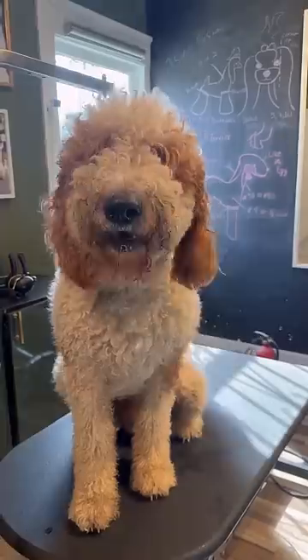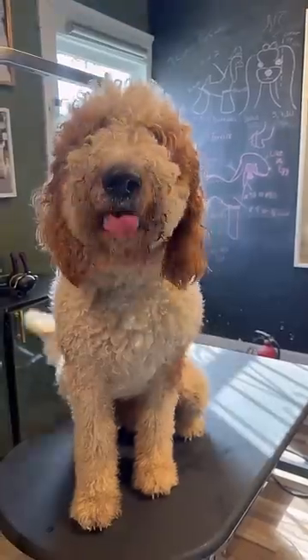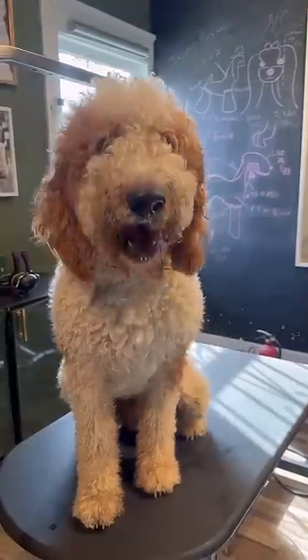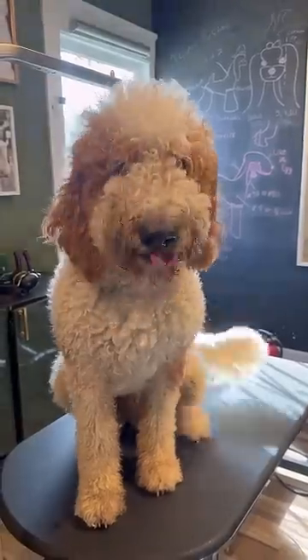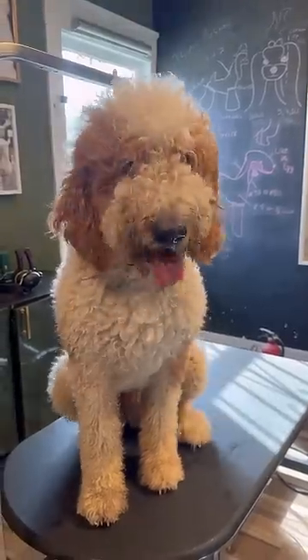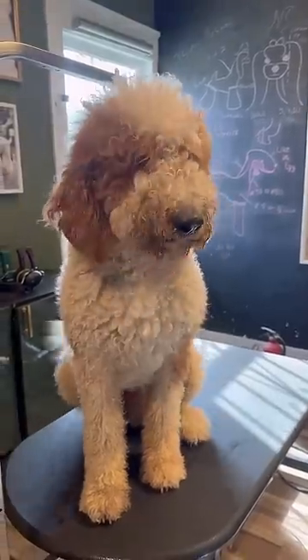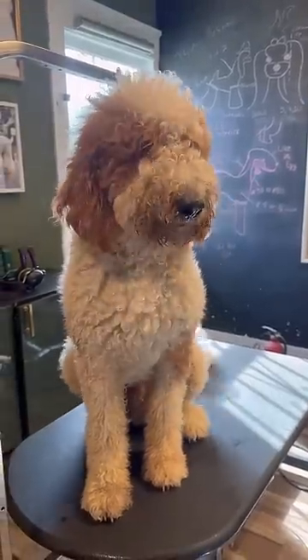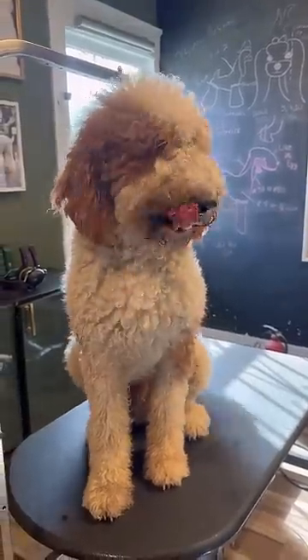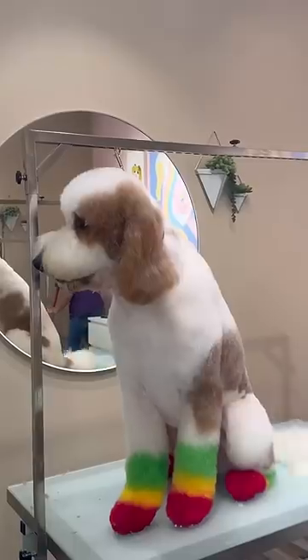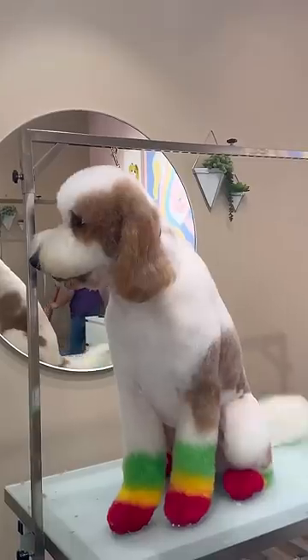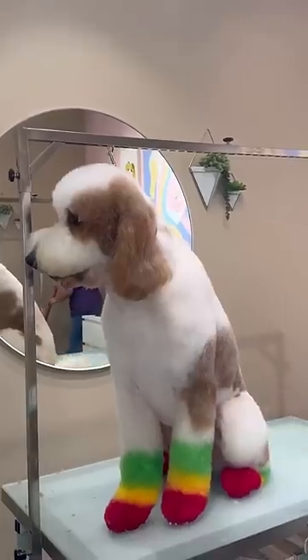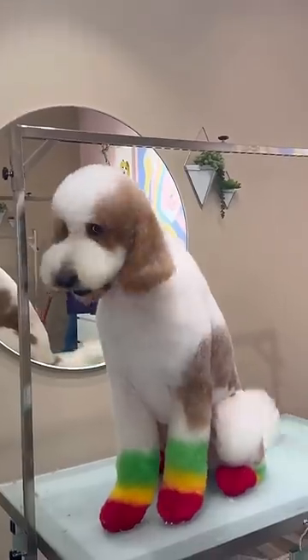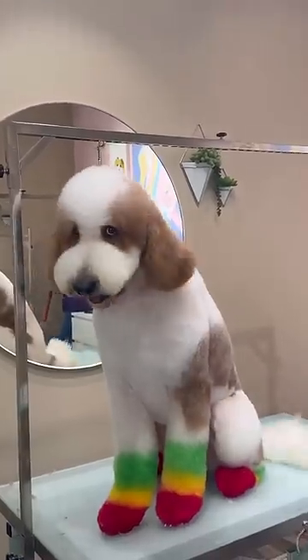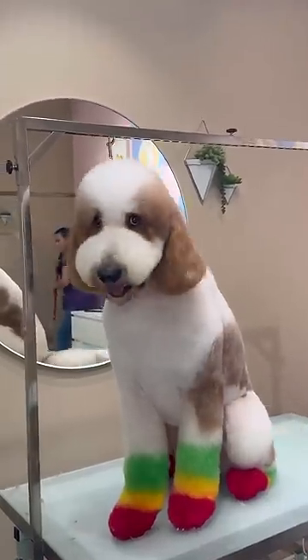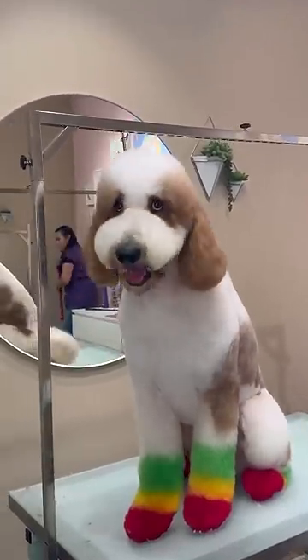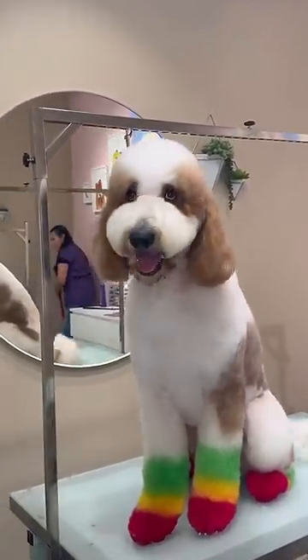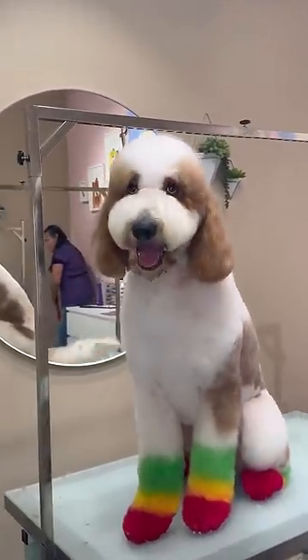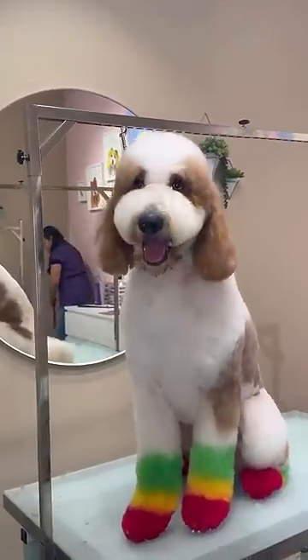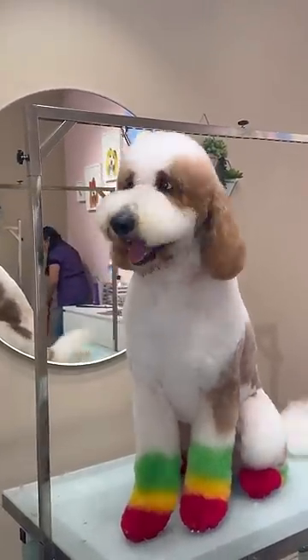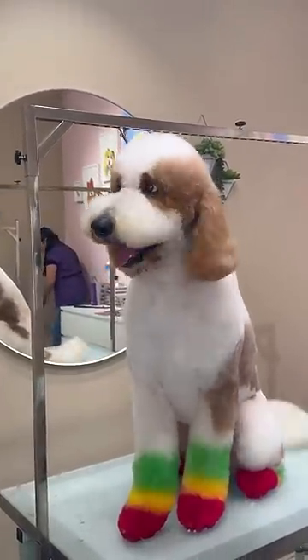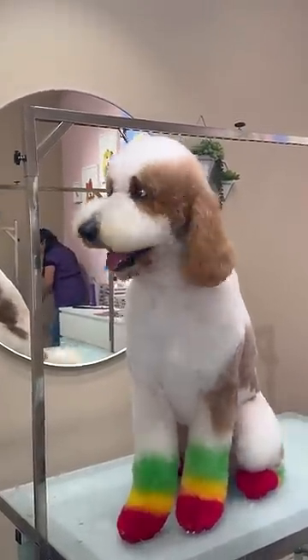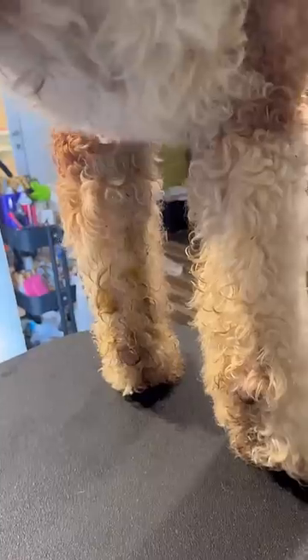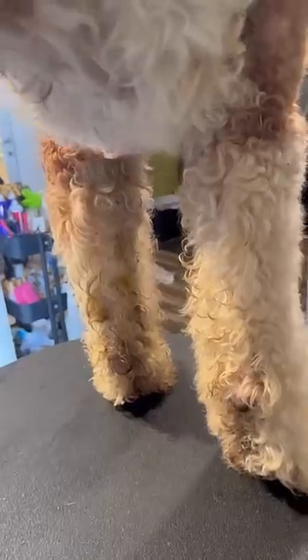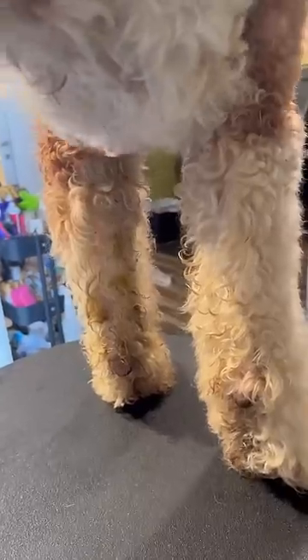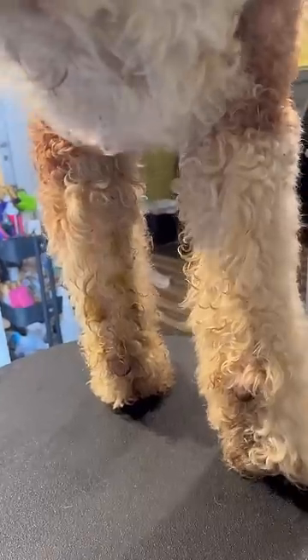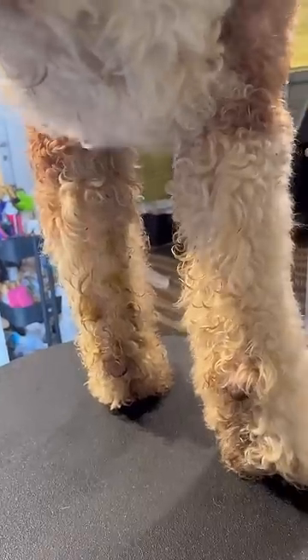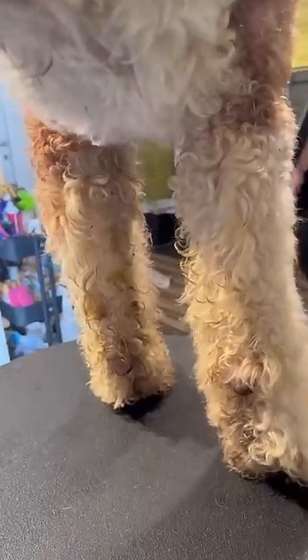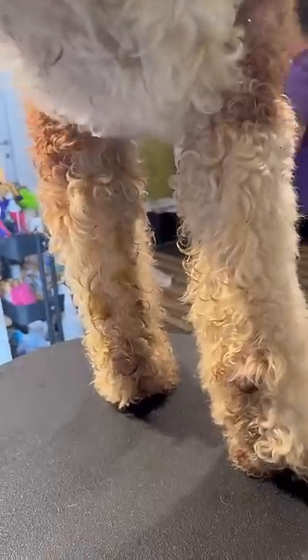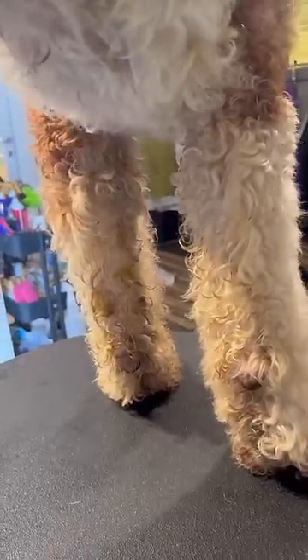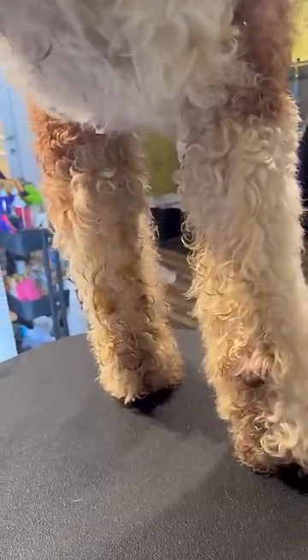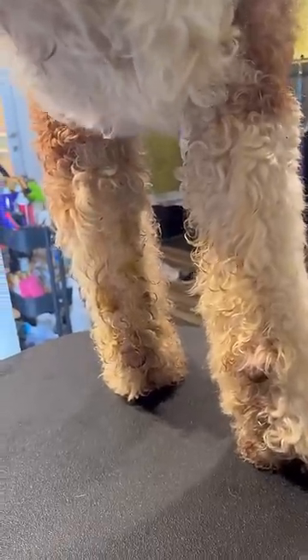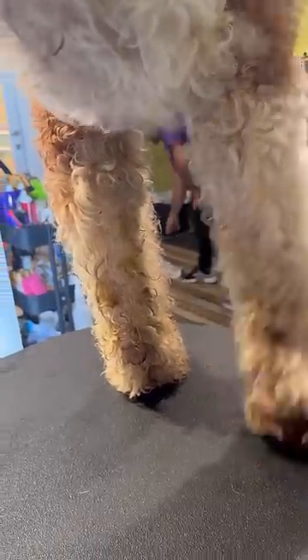This was one of the biggest transformations that I've ever done. This is Bo, and I definitely had my work cut out for me when he came in.